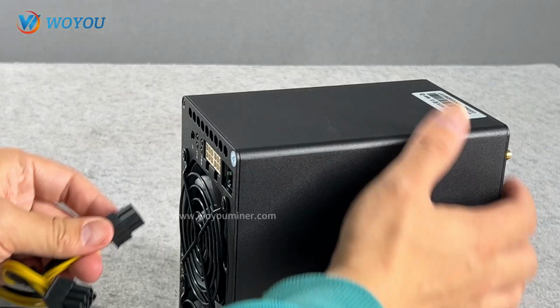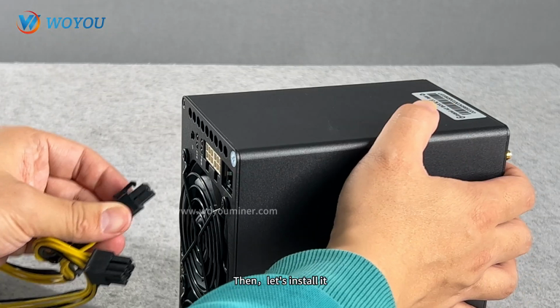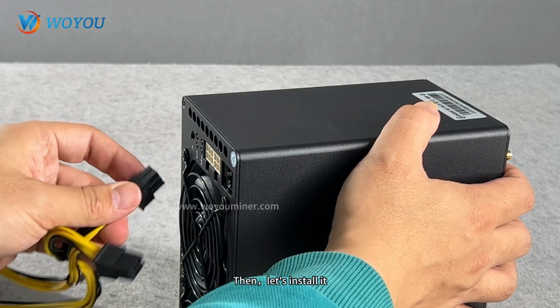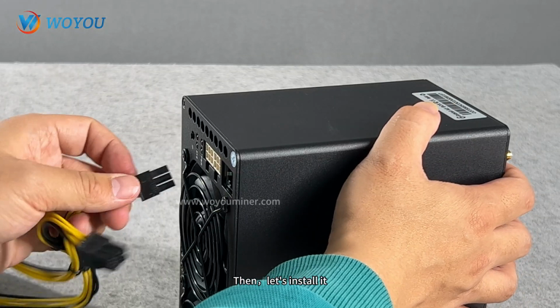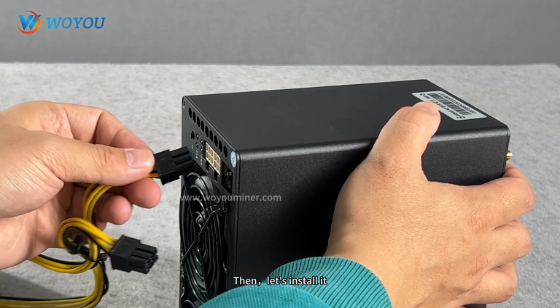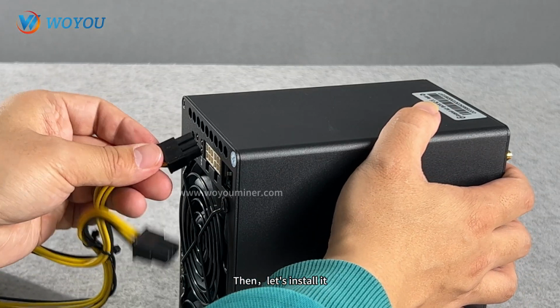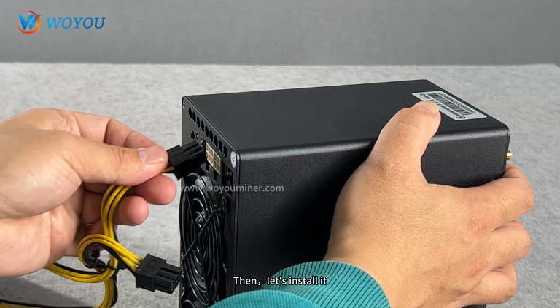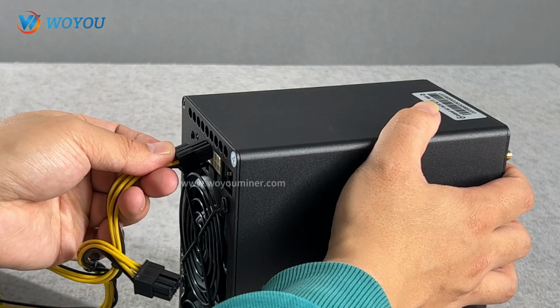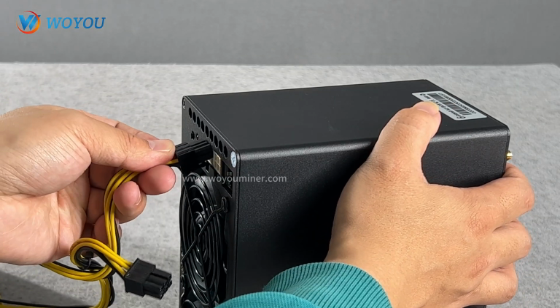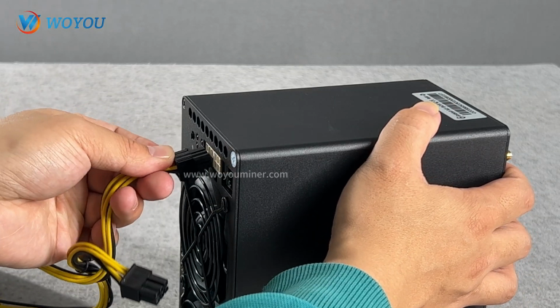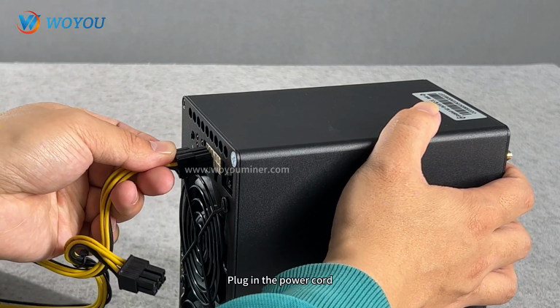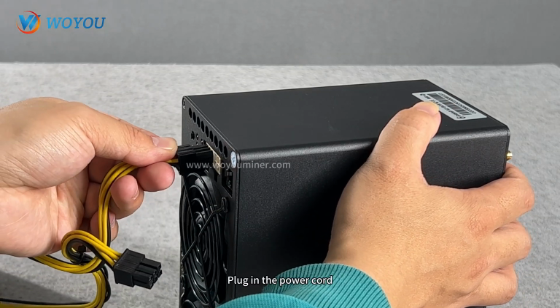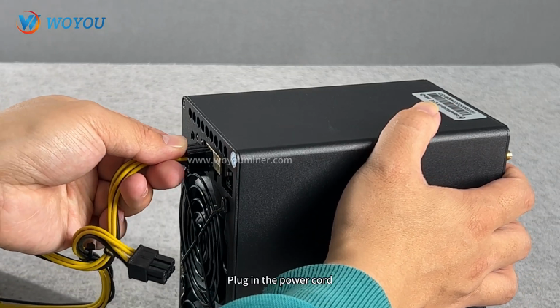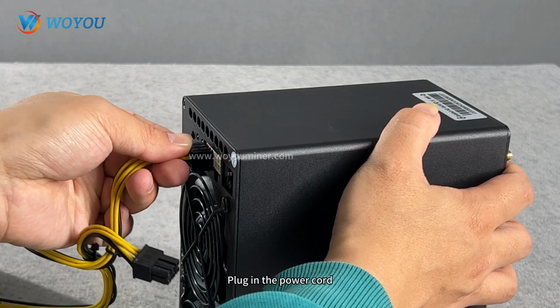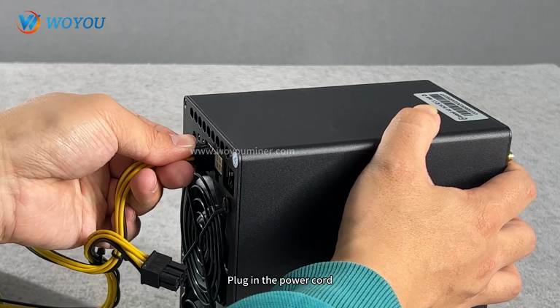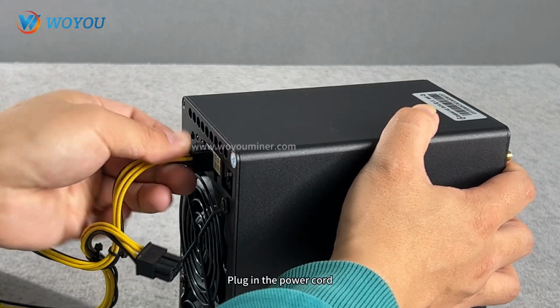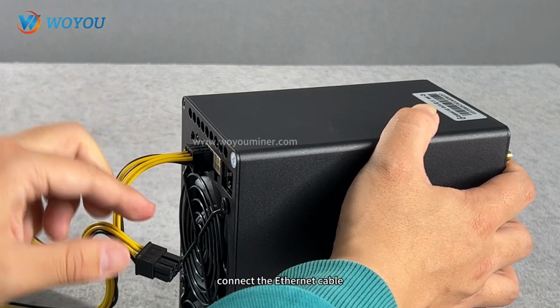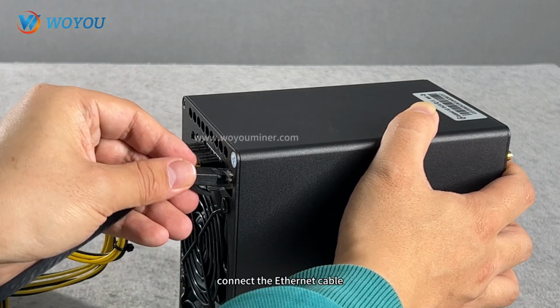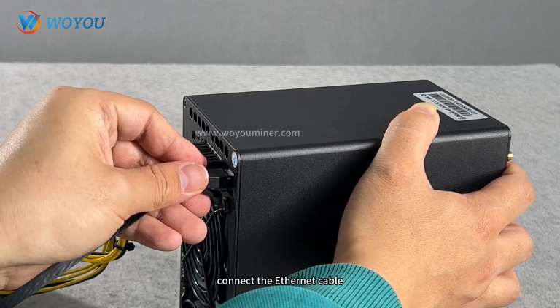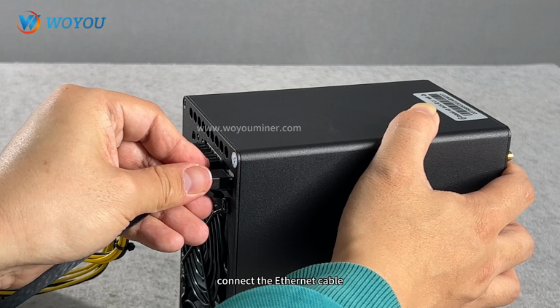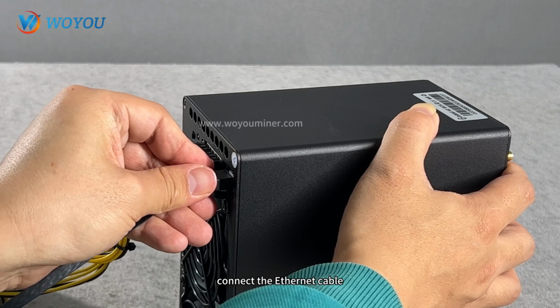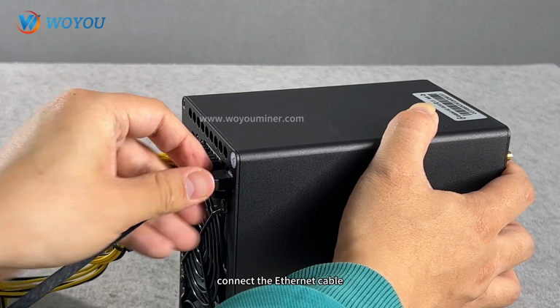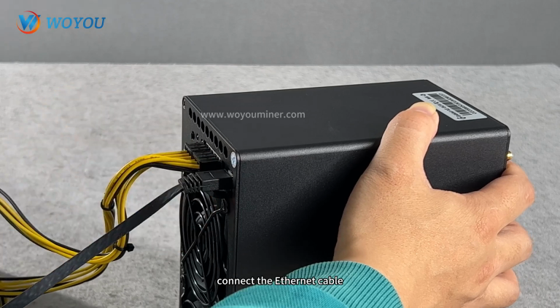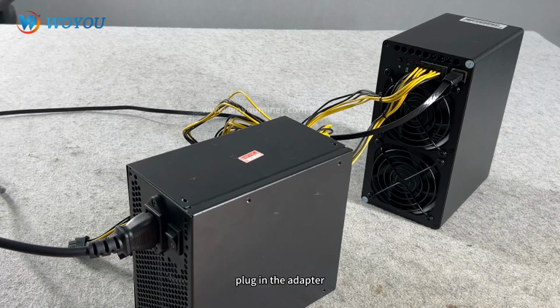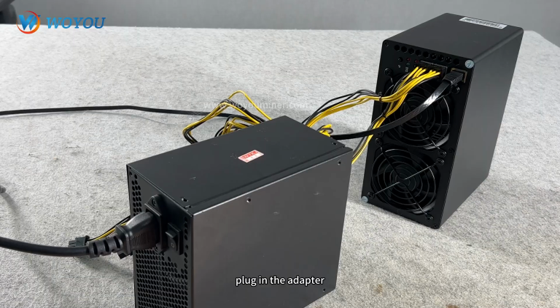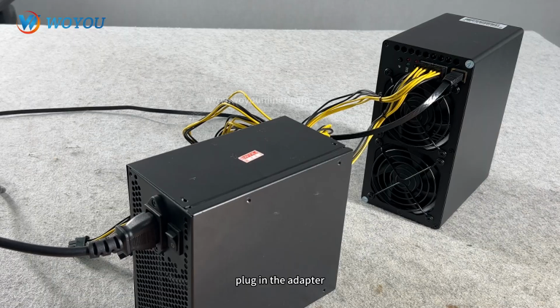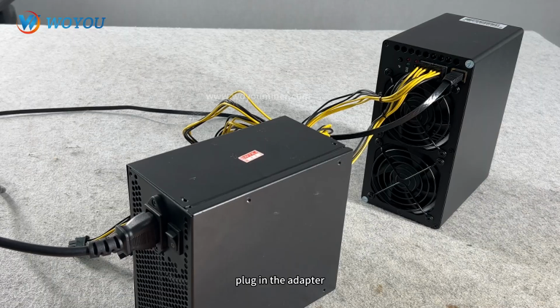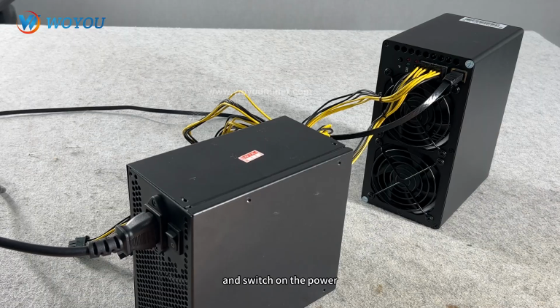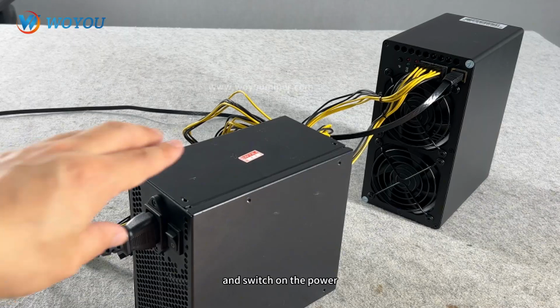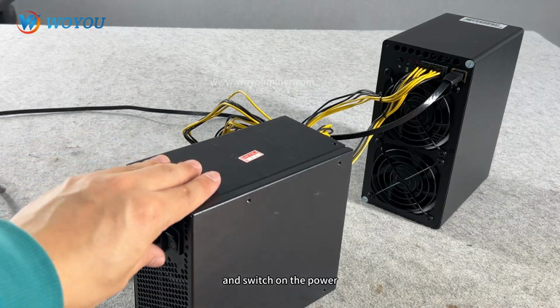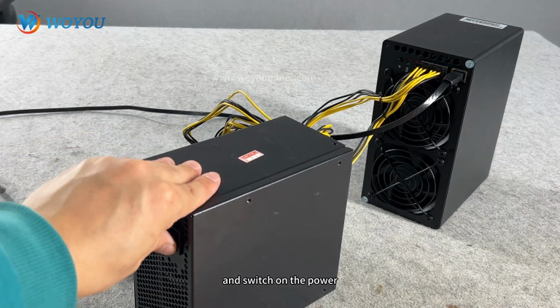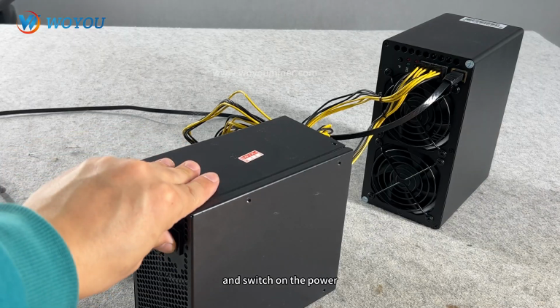Then let's install it. Plug in the power cord, connect the ethernet cable, plug in the adapter, and switch on the power.